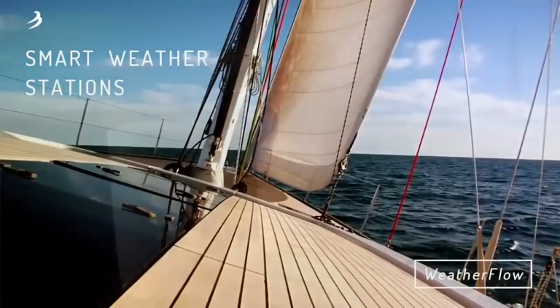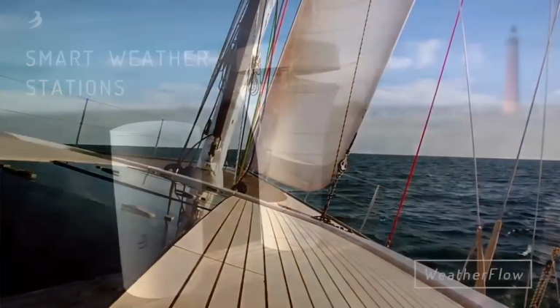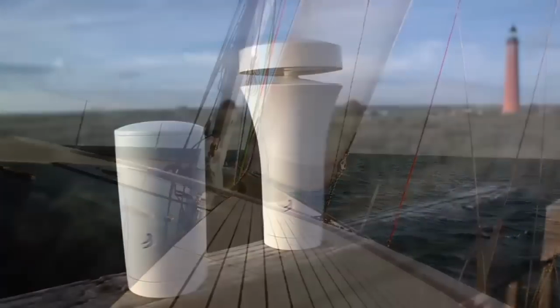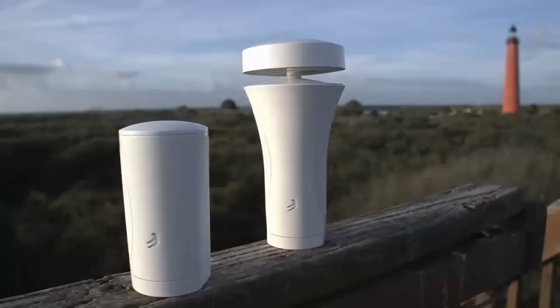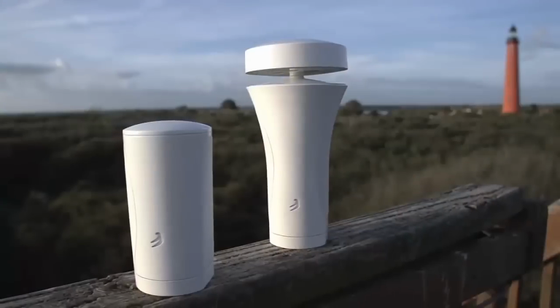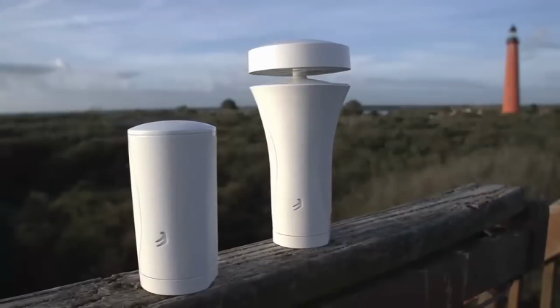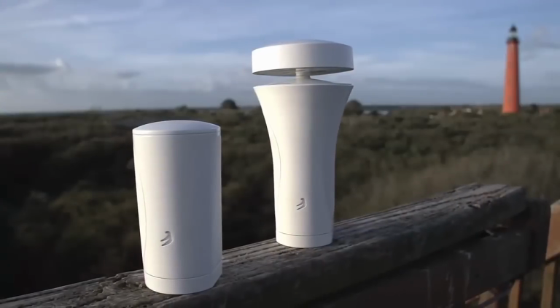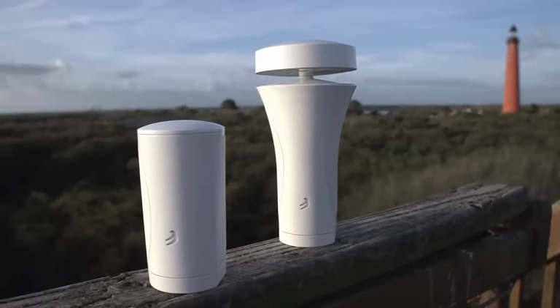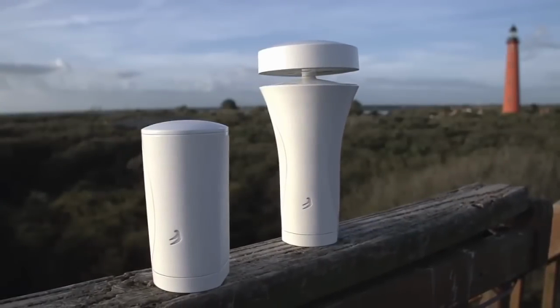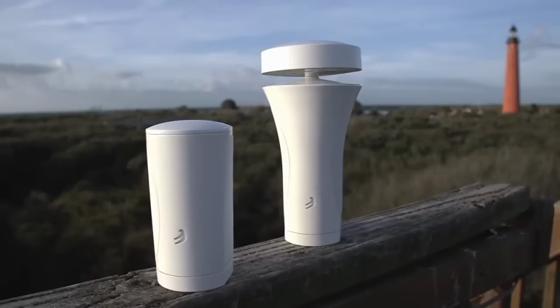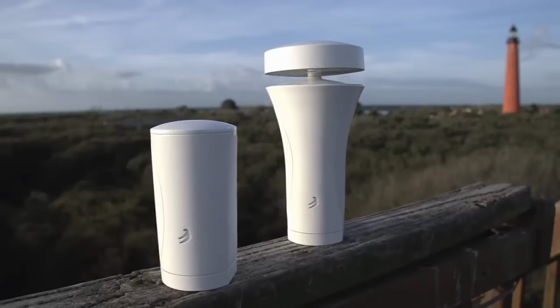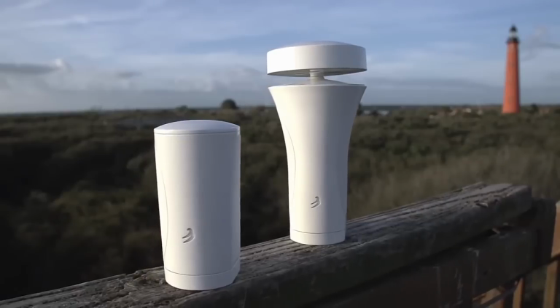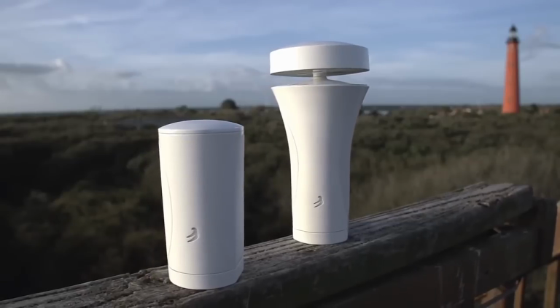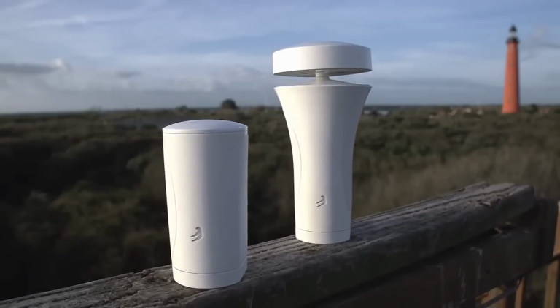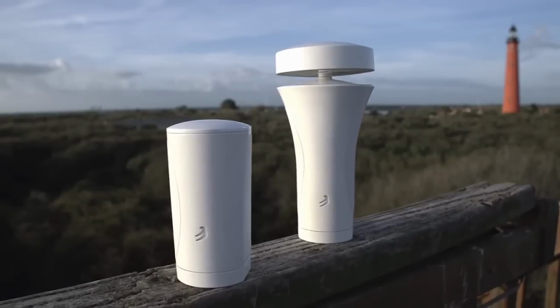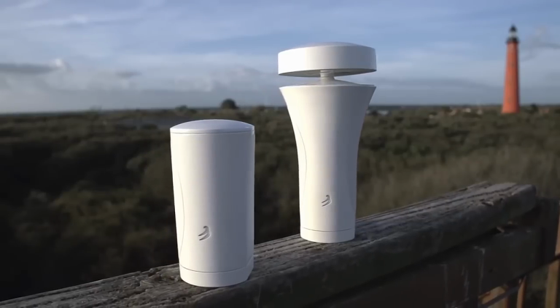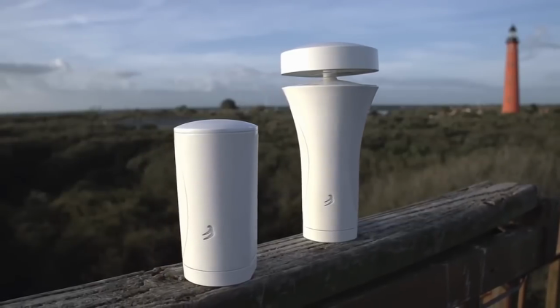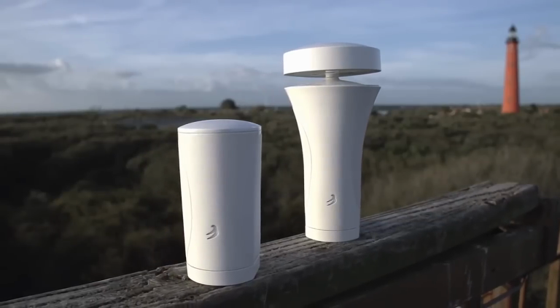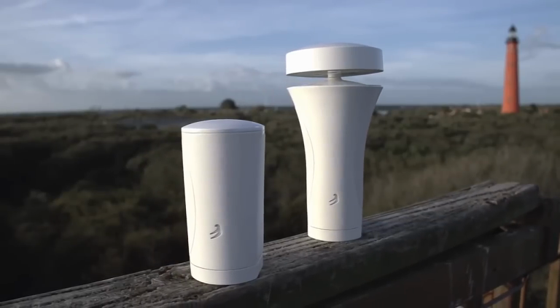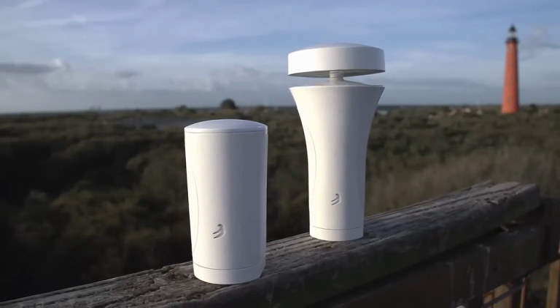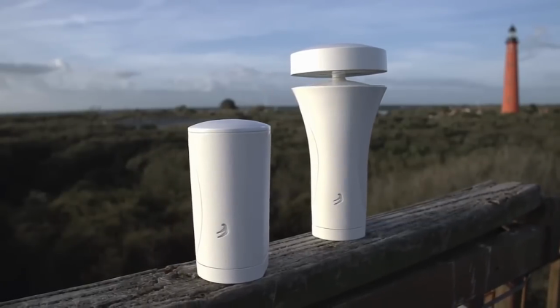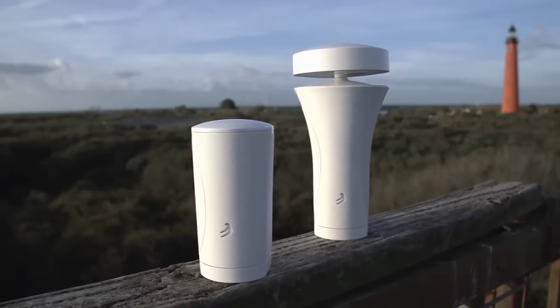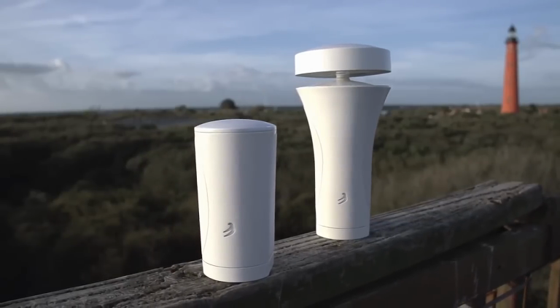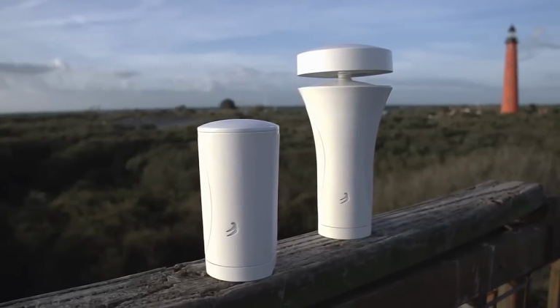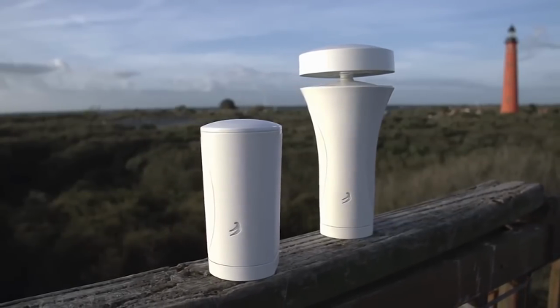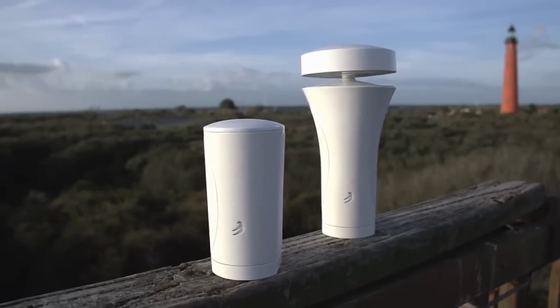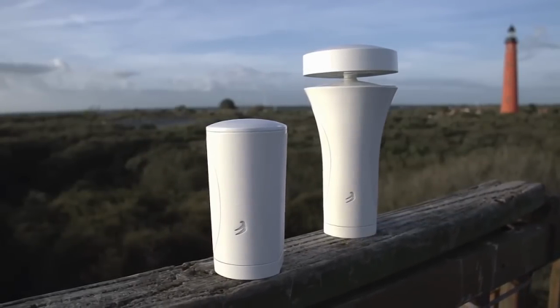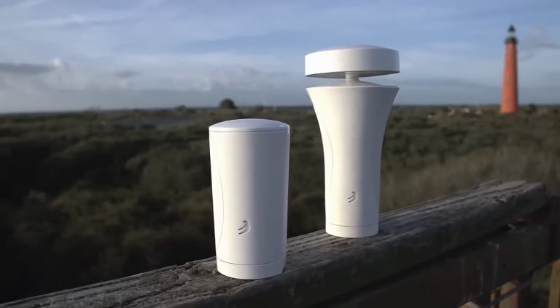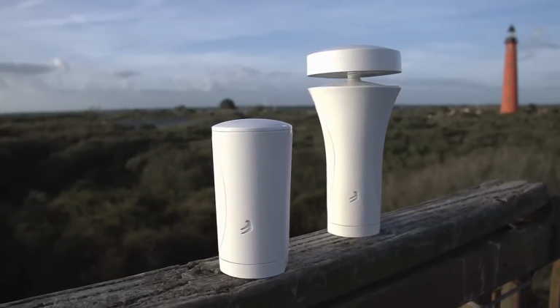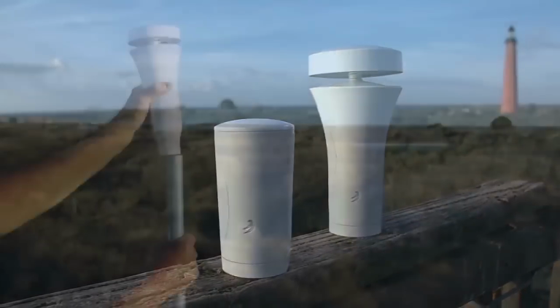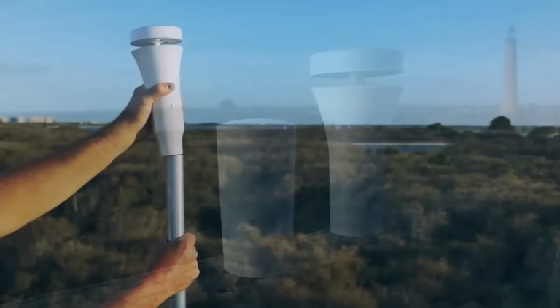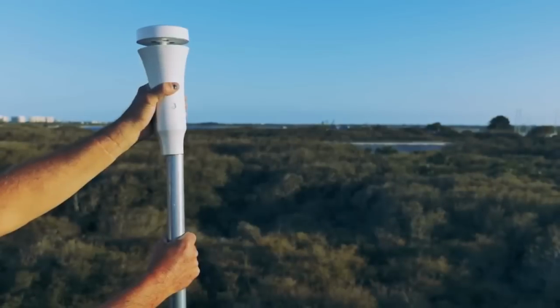A couple years ago, we set out to build a family of affordable, yet high-quality, smart weather stations. And we've done it.